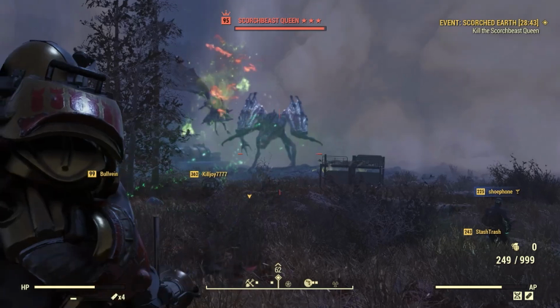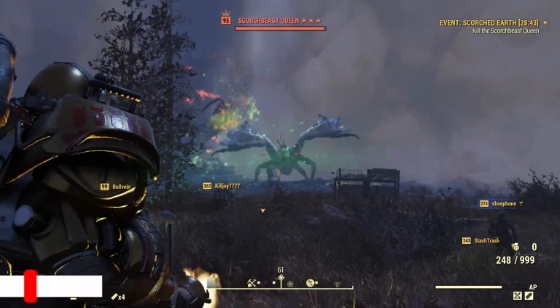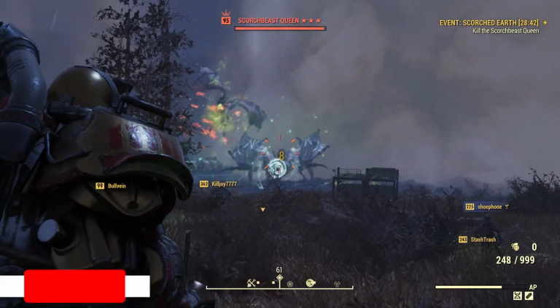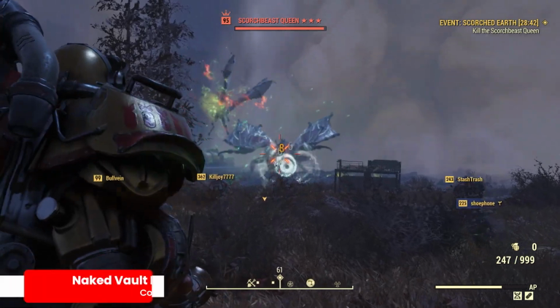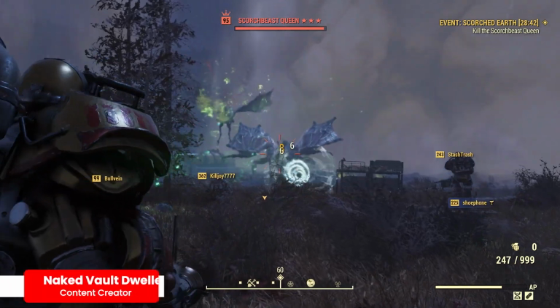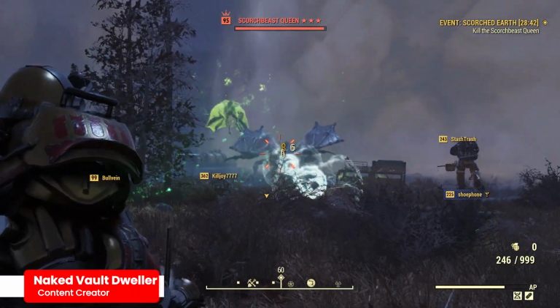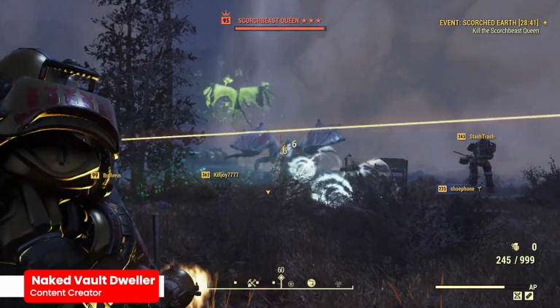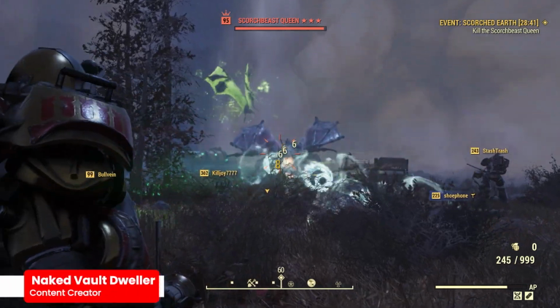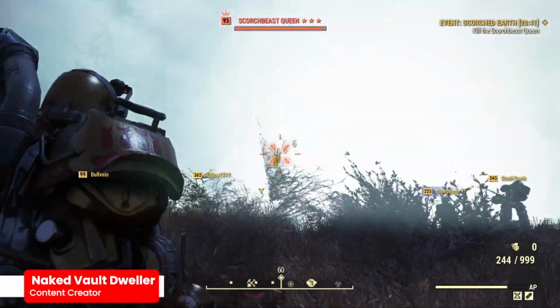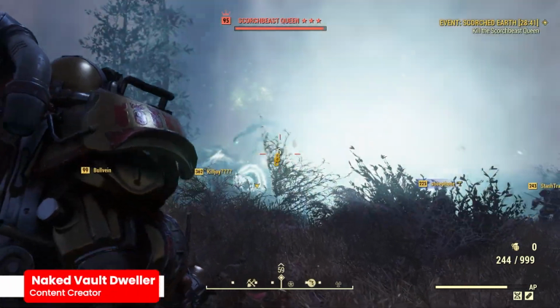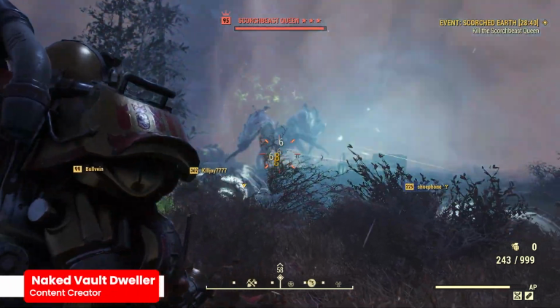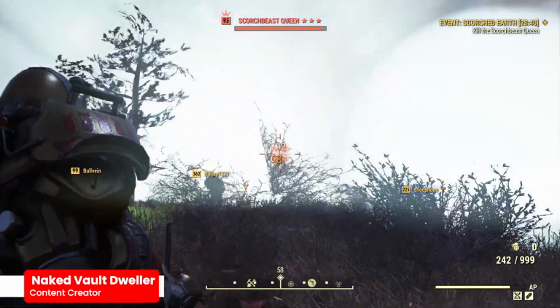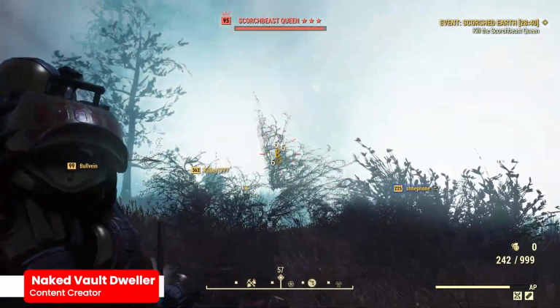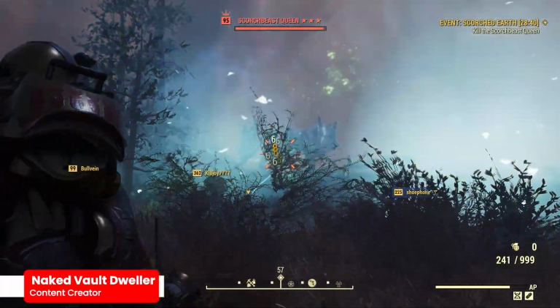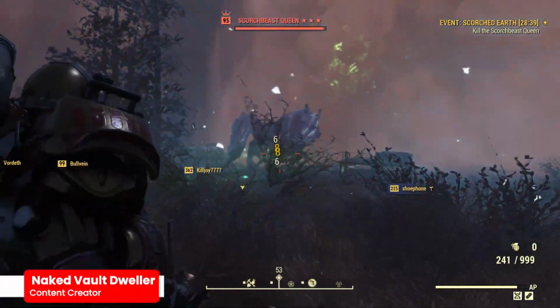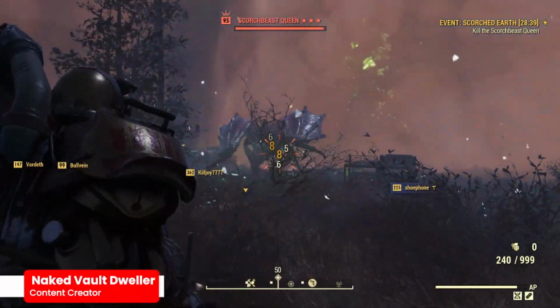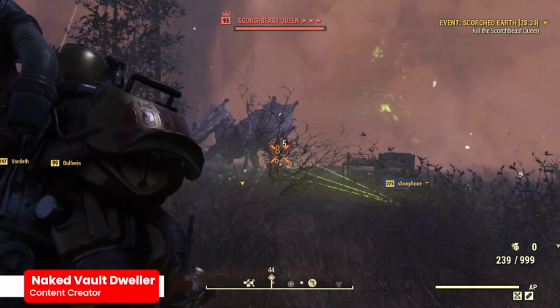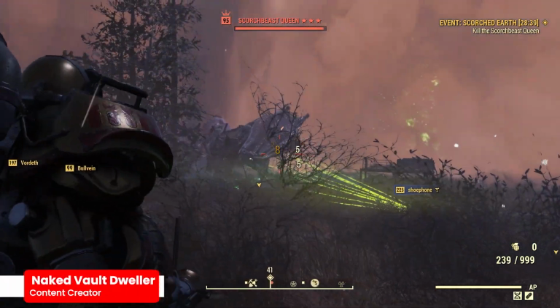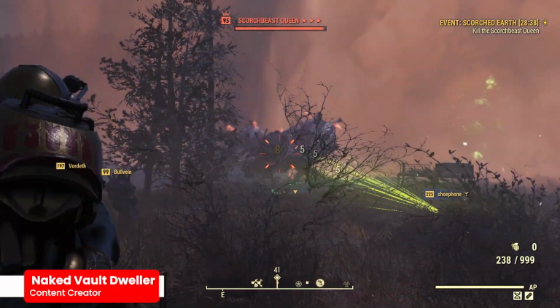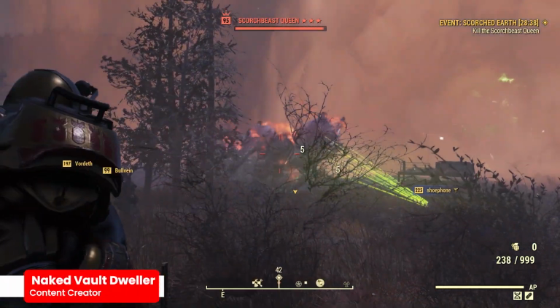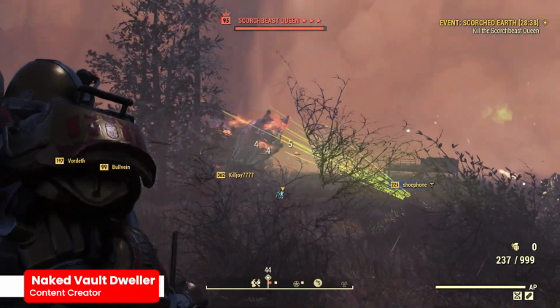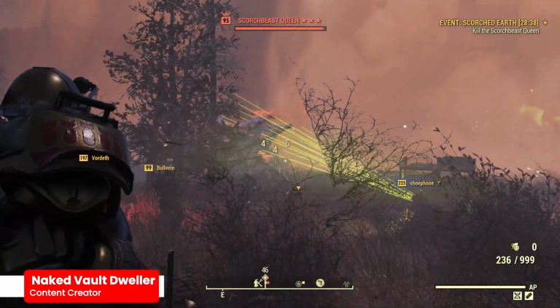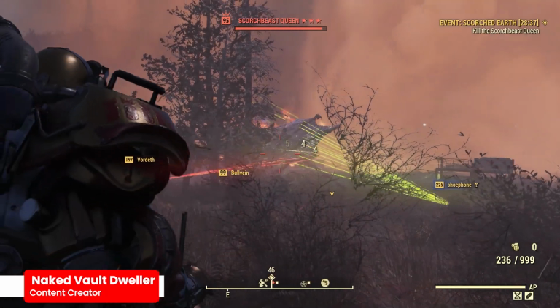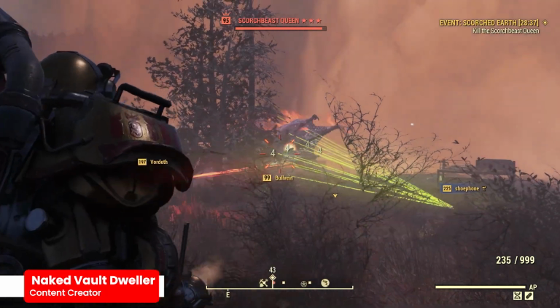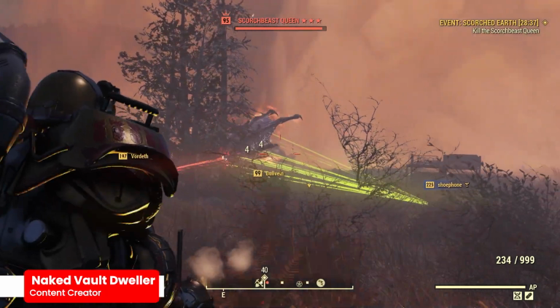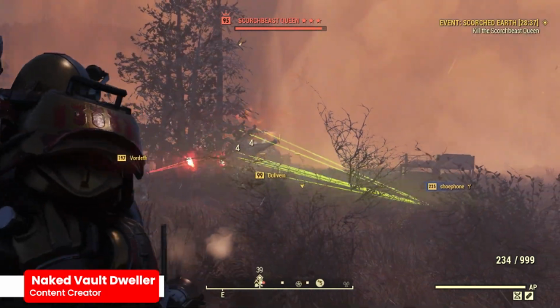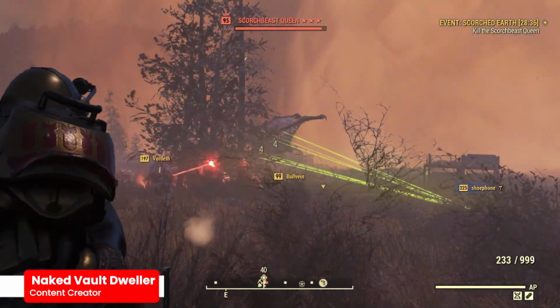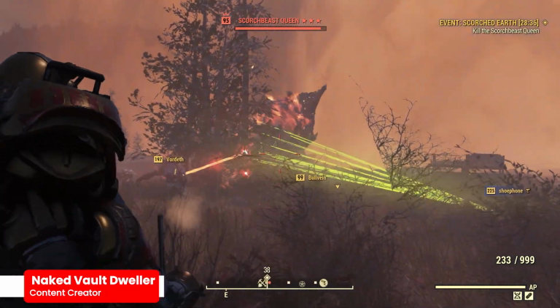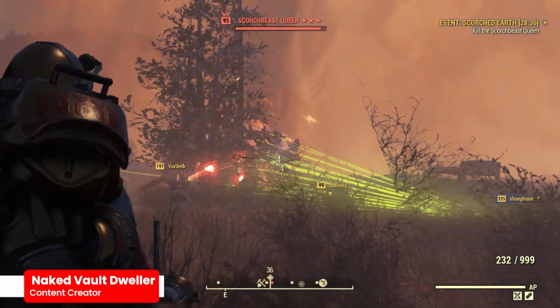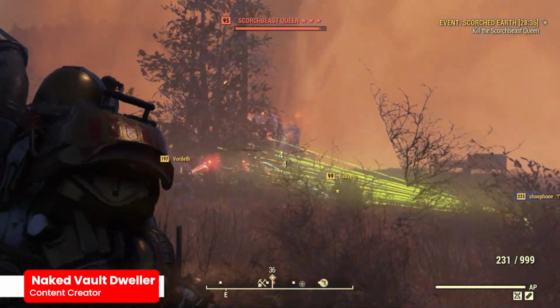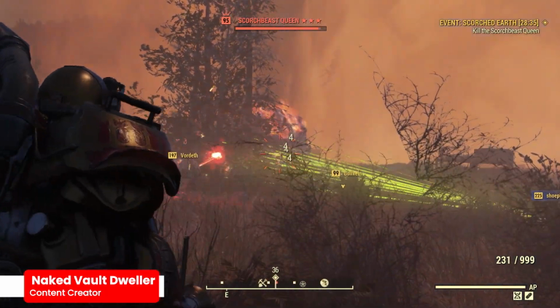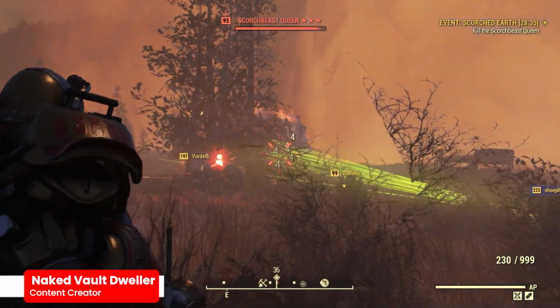Hey there everyone, it's your Naked Vault Dweller, and in this video we're going to cover the nuclear launch codes for Fallout 76 for the dates of July 1st through July 8th.